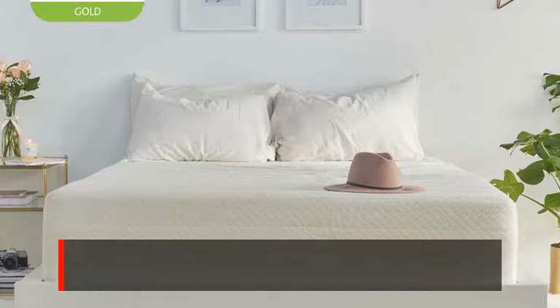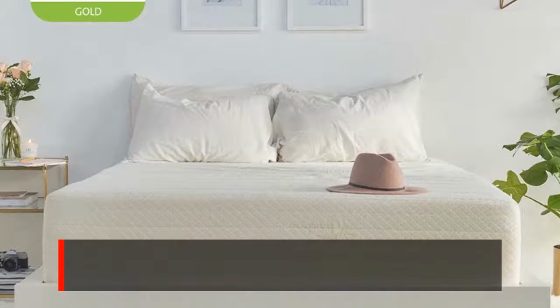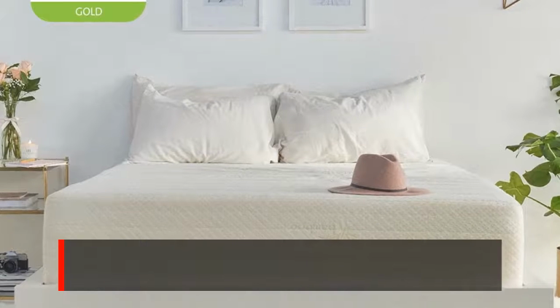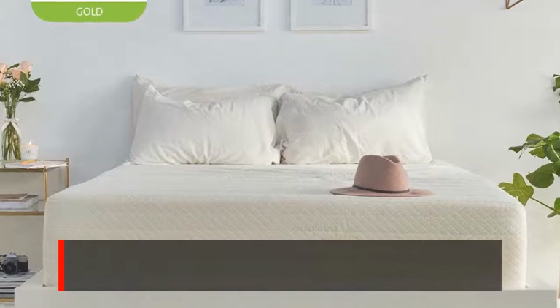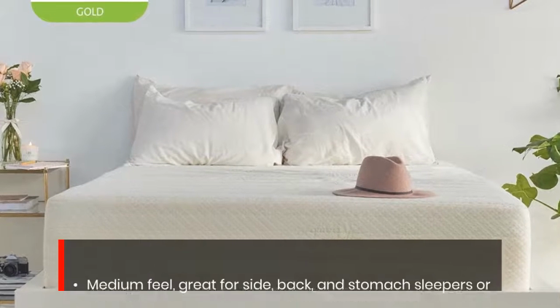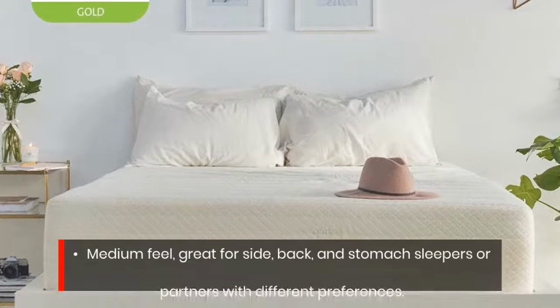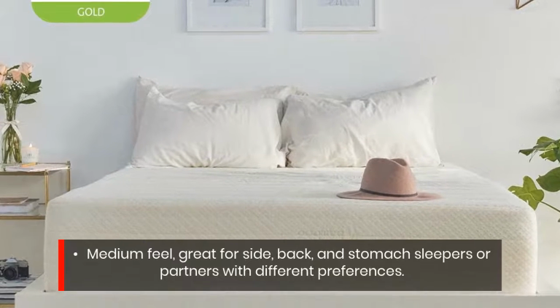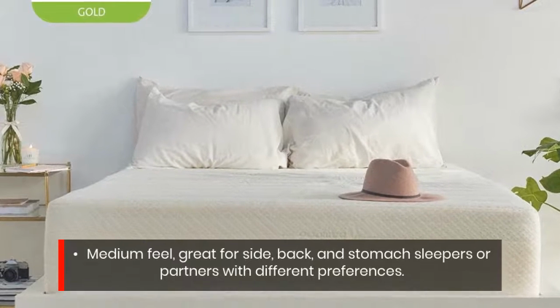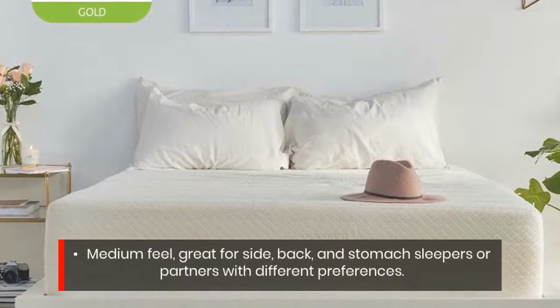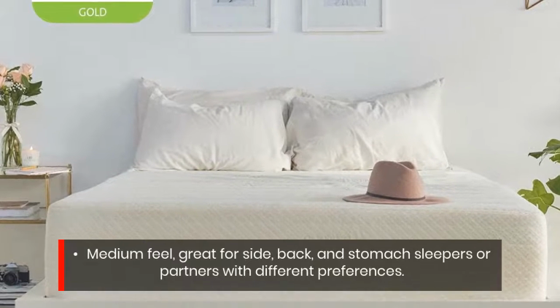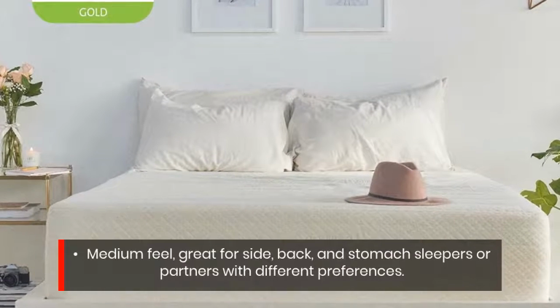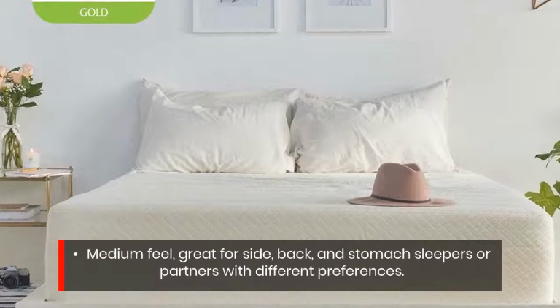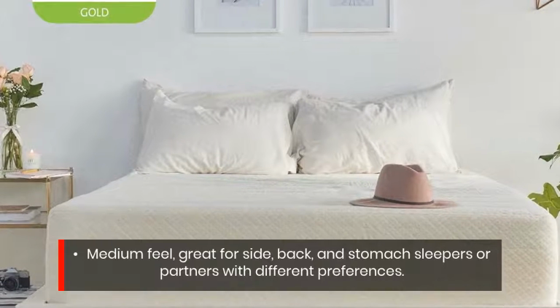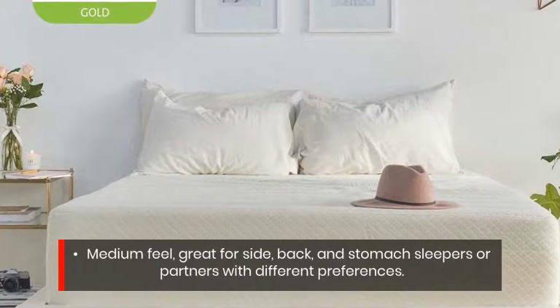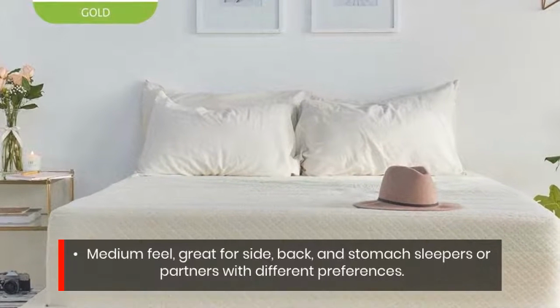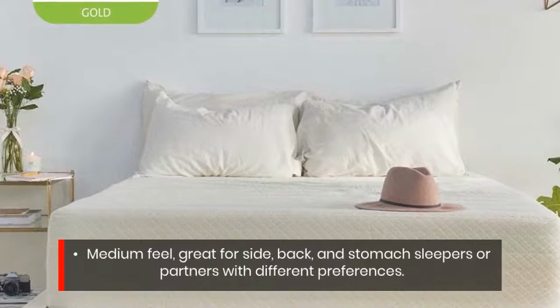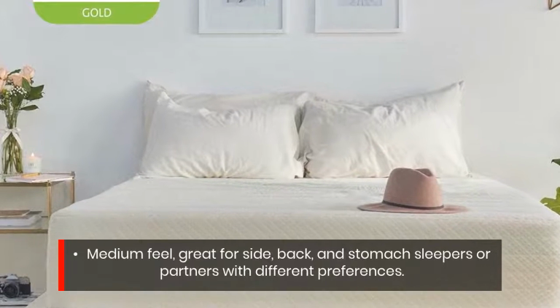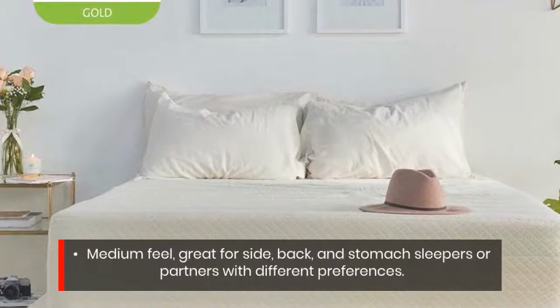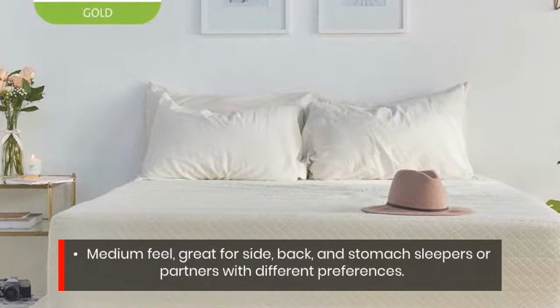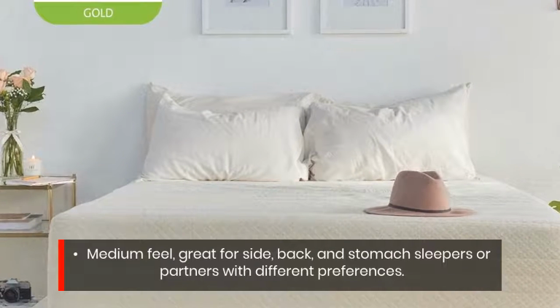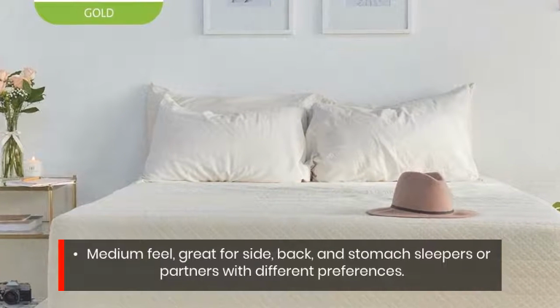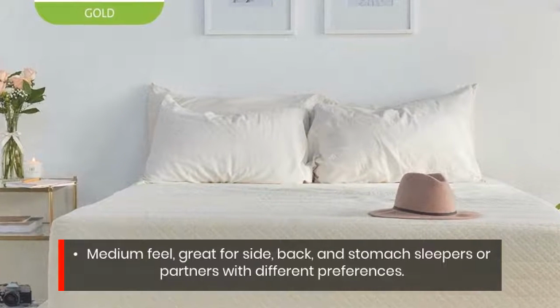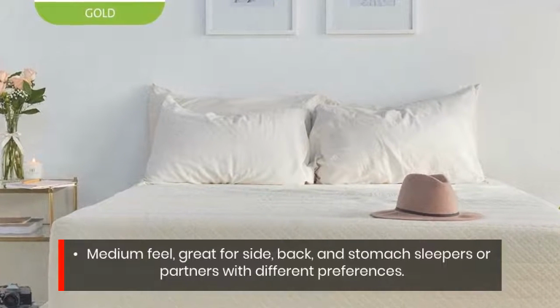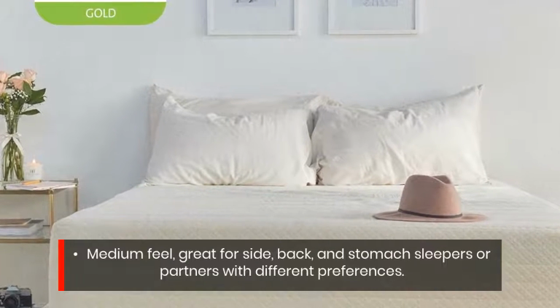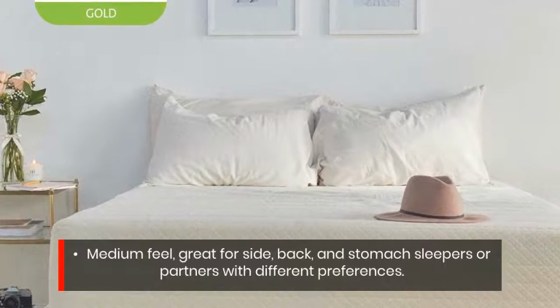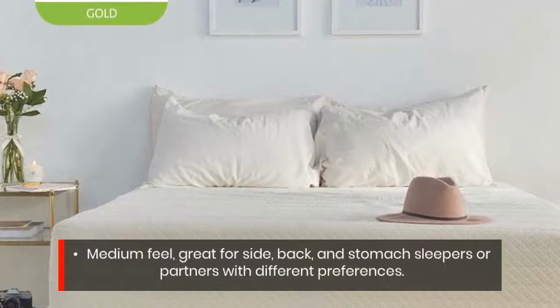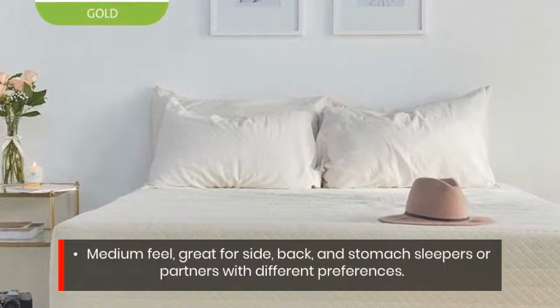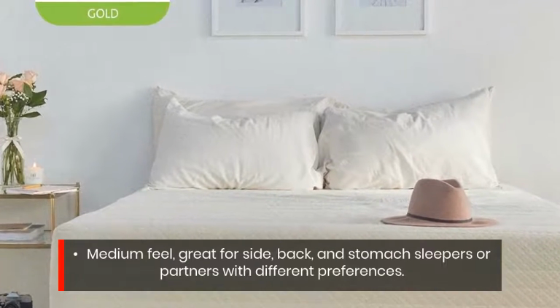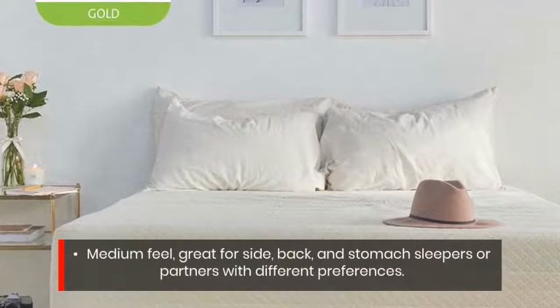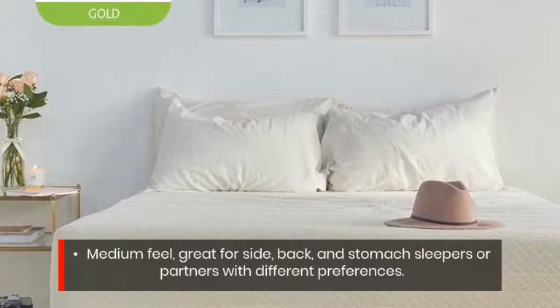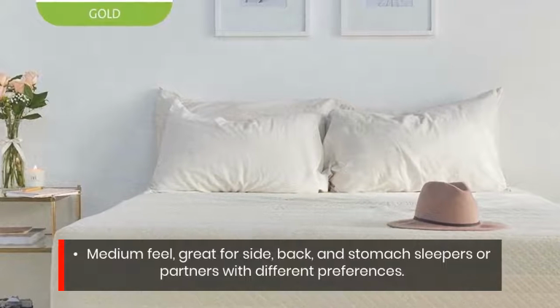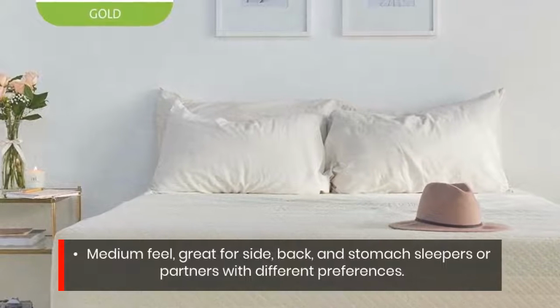Medium feel, great for side, back, and stomach sleepers, or partners with different preferences.